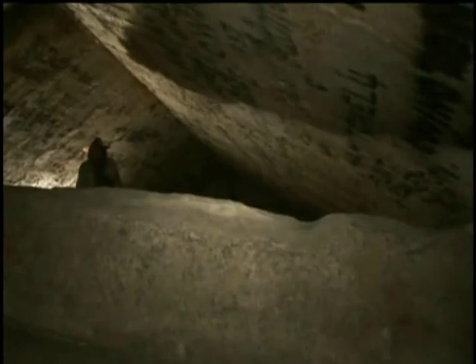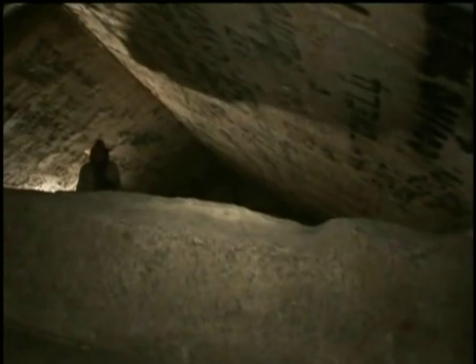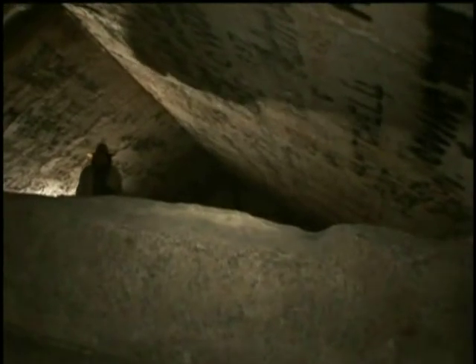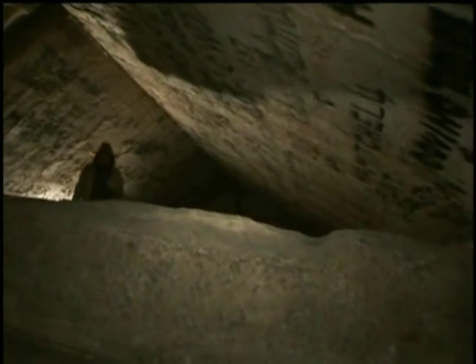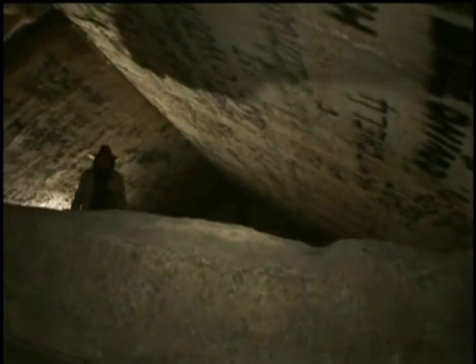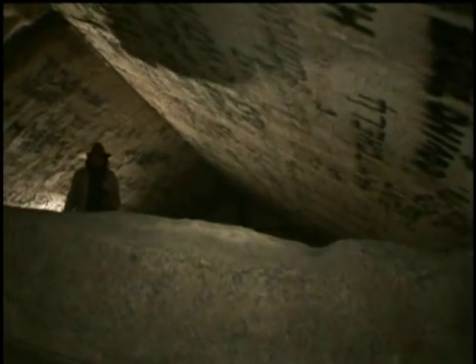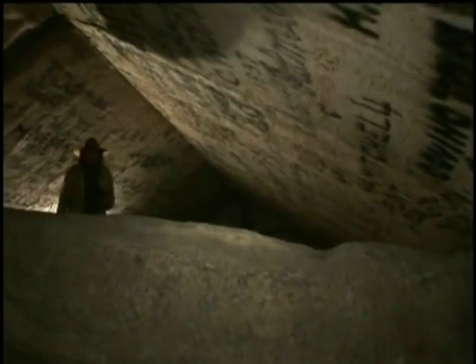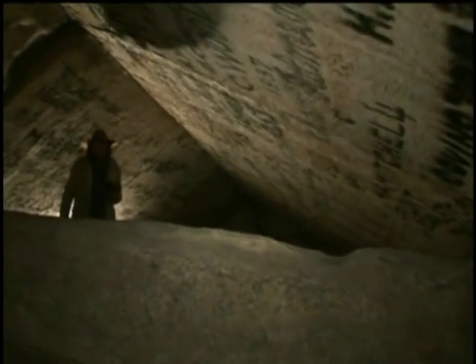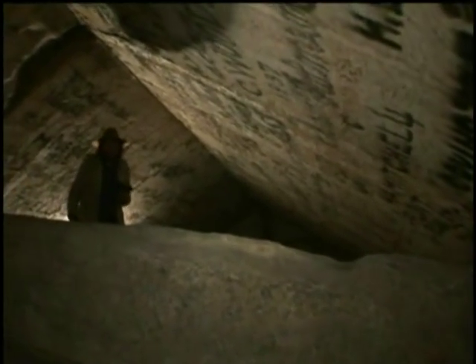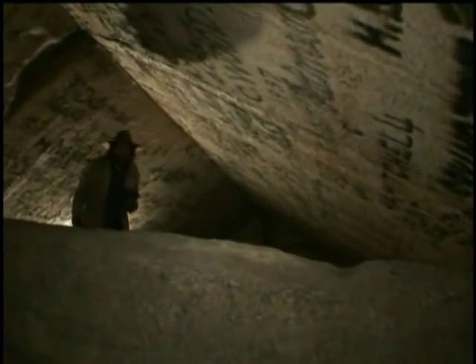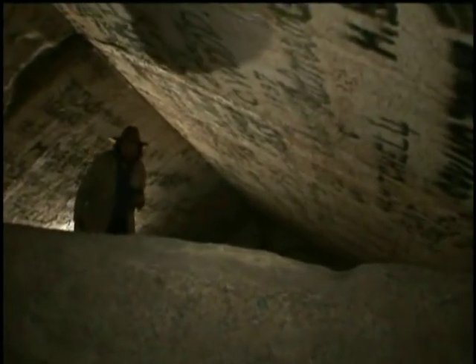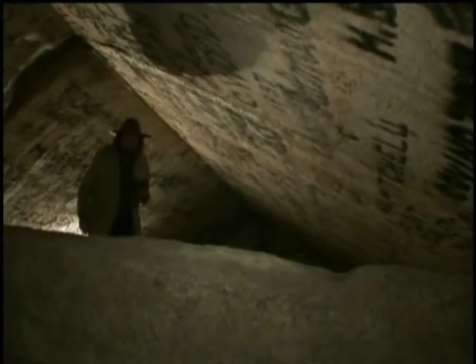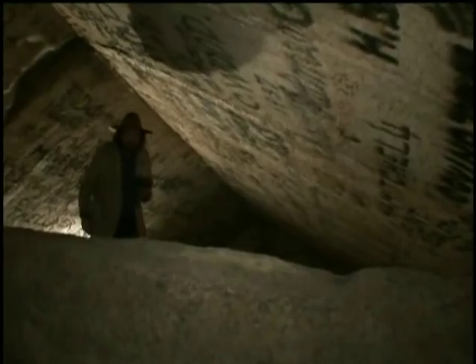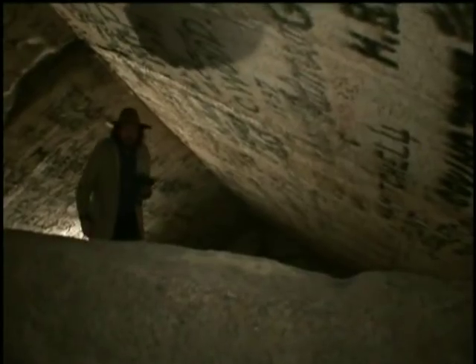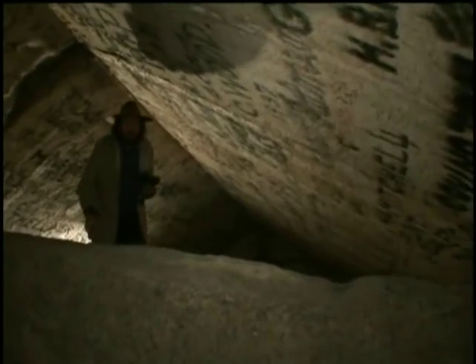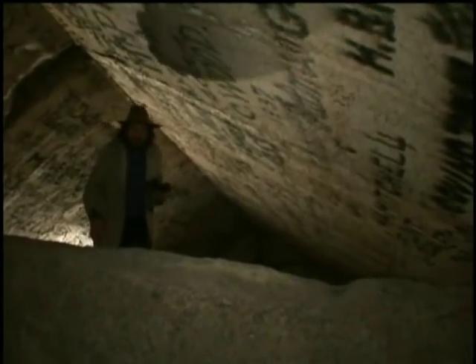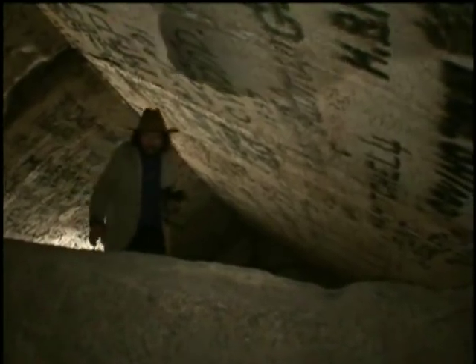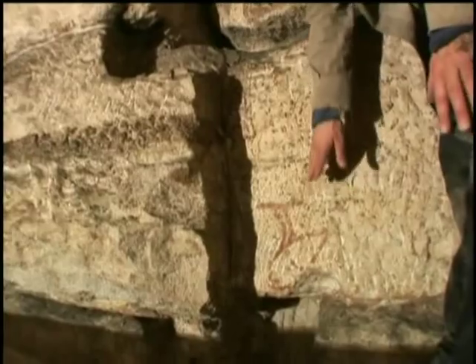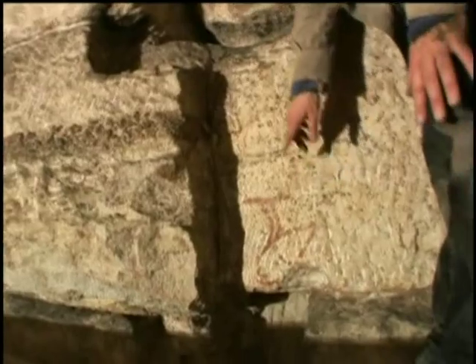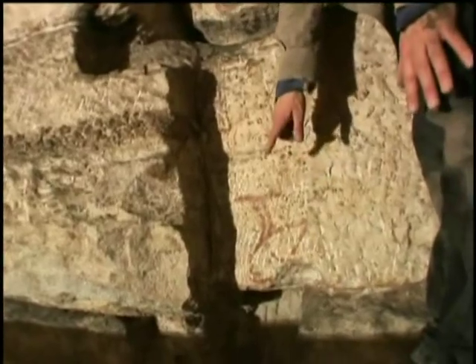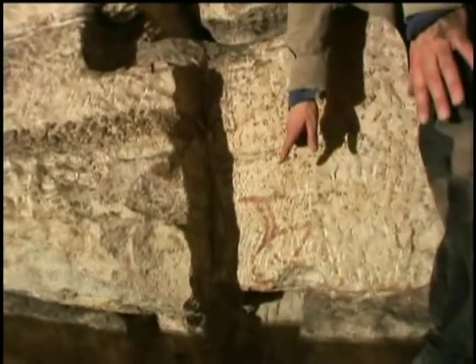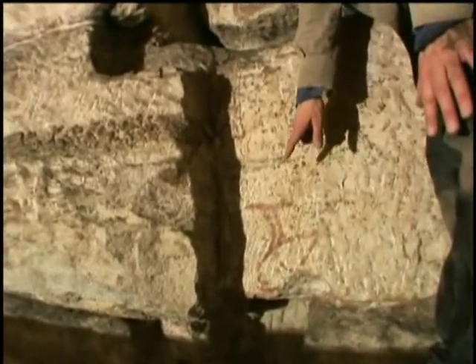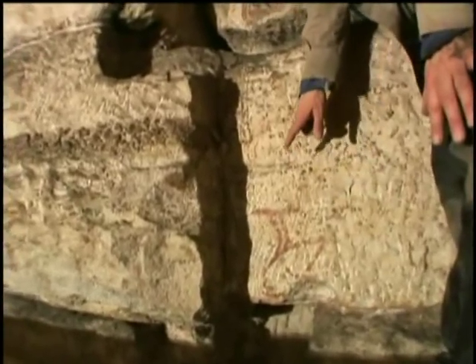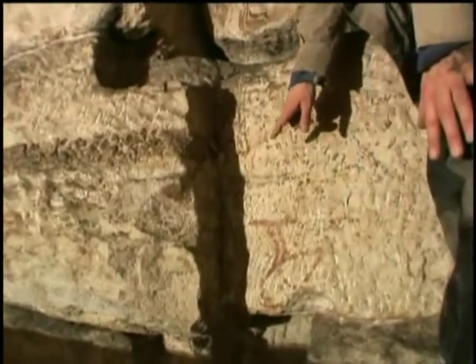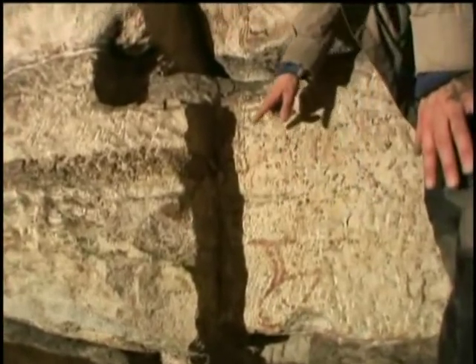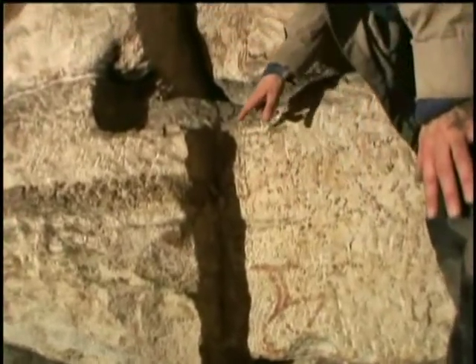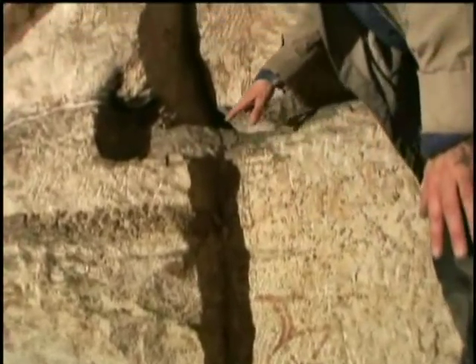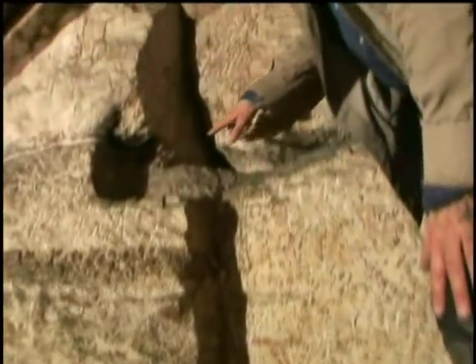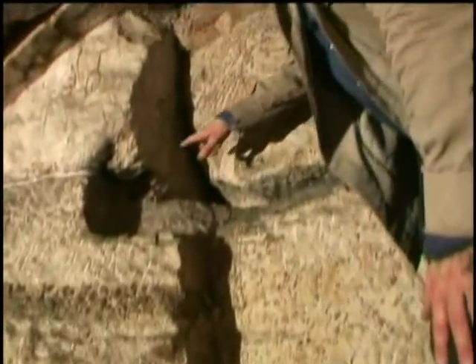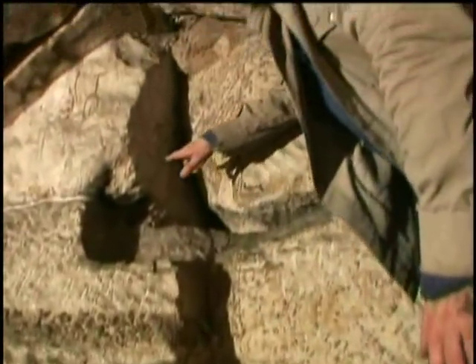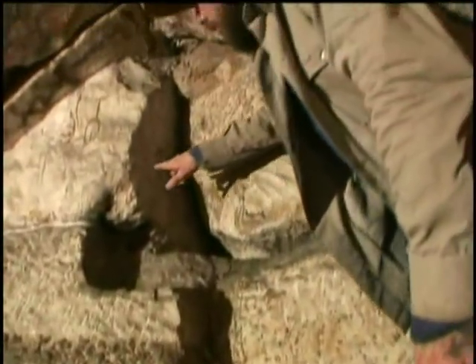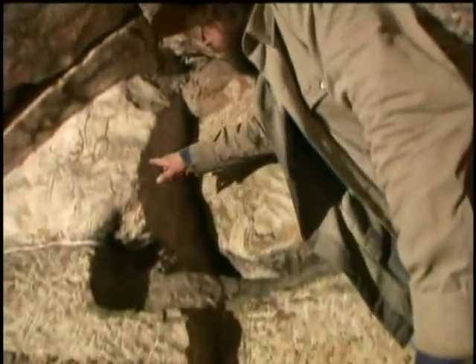Robert Schoch, a professor of geology from Boston University, has been studying the Great Pyramid and the Giza Plateau for the last 20 years.